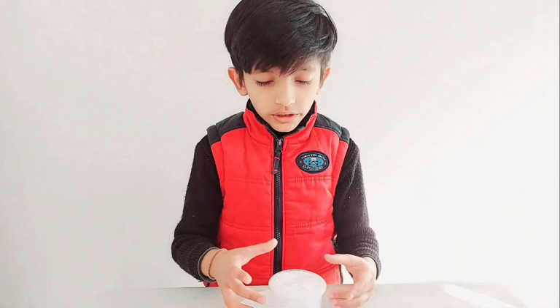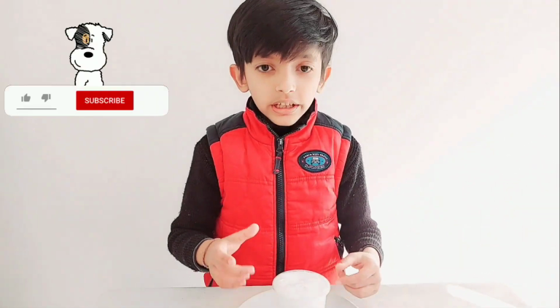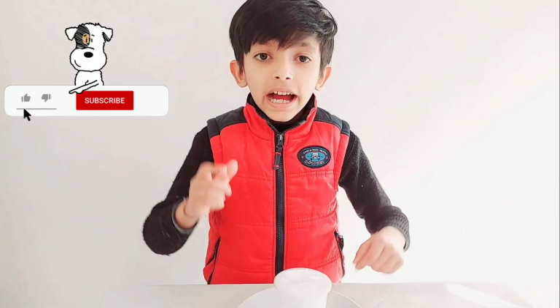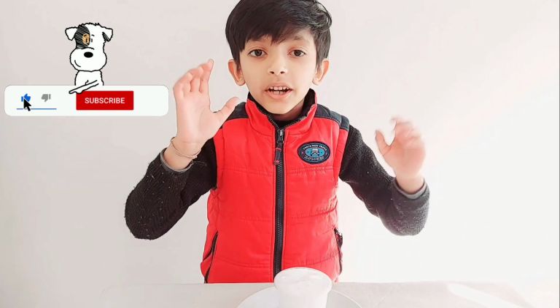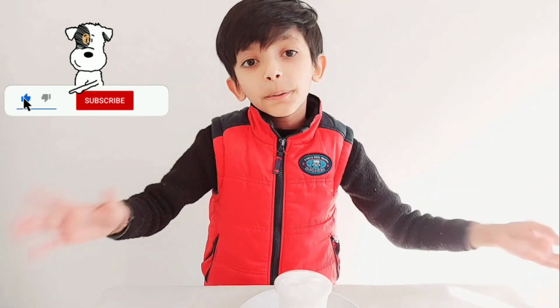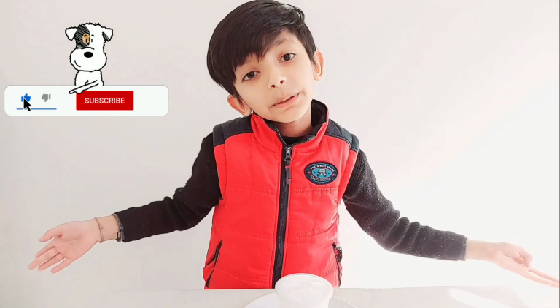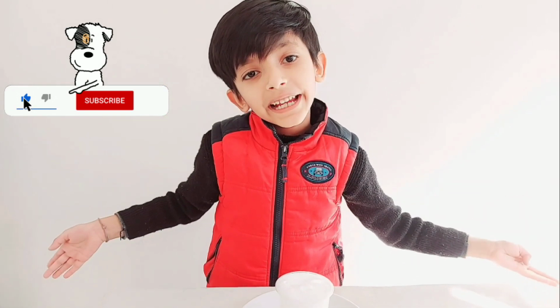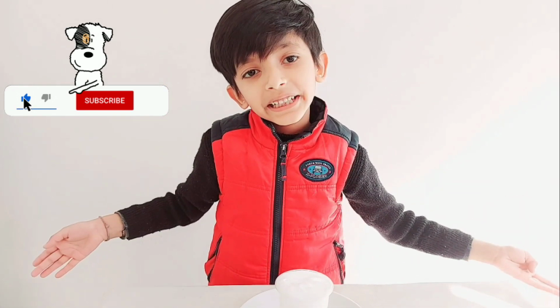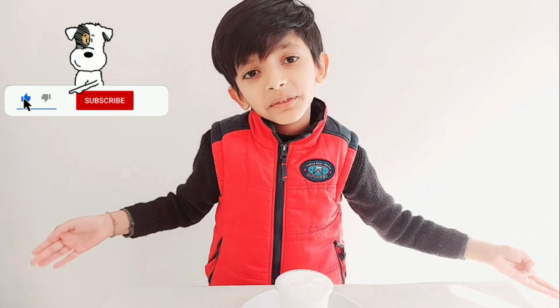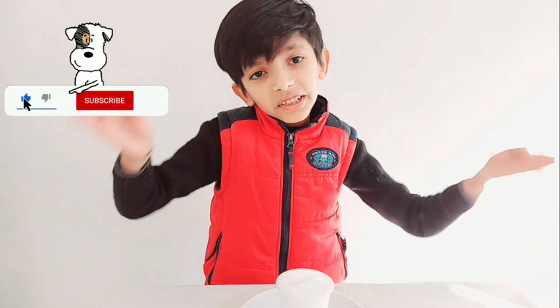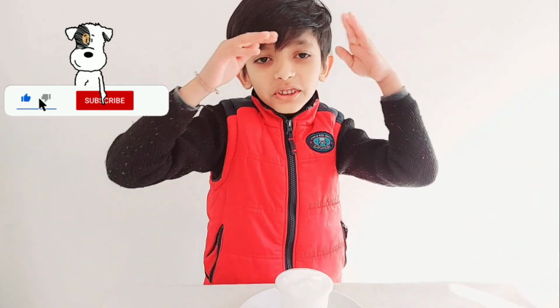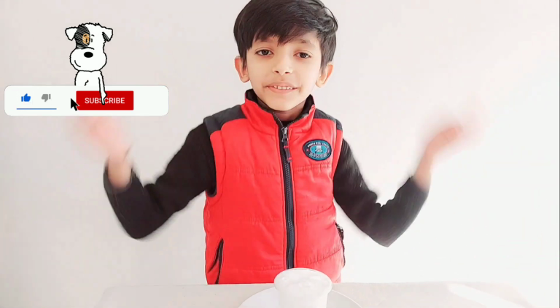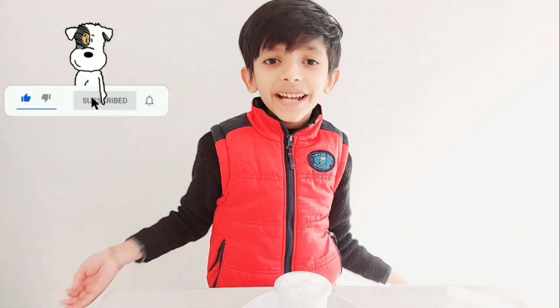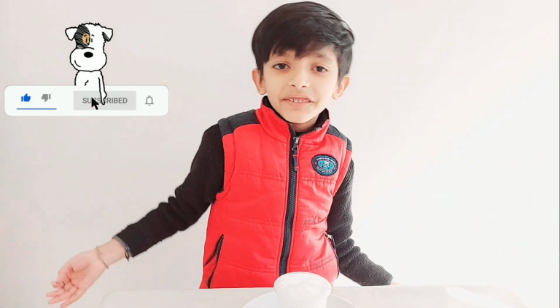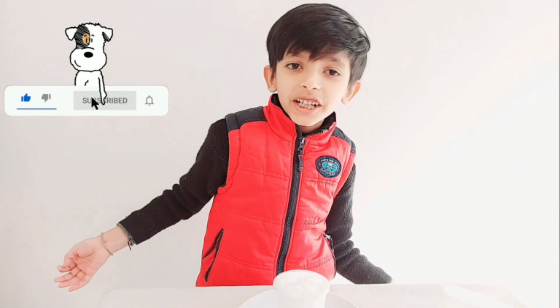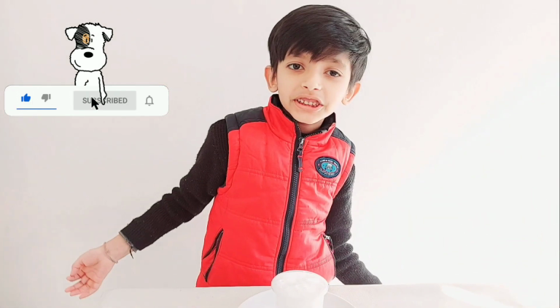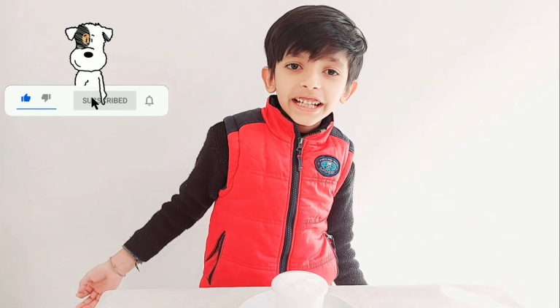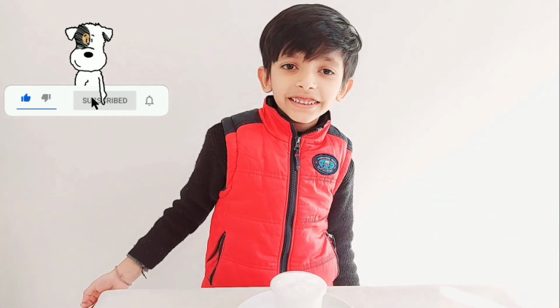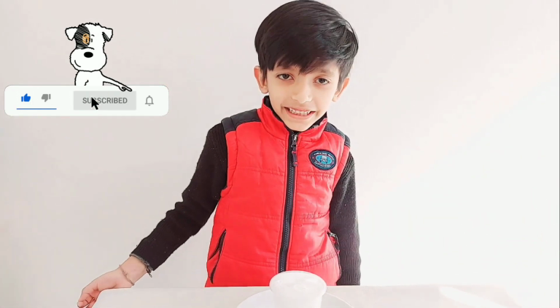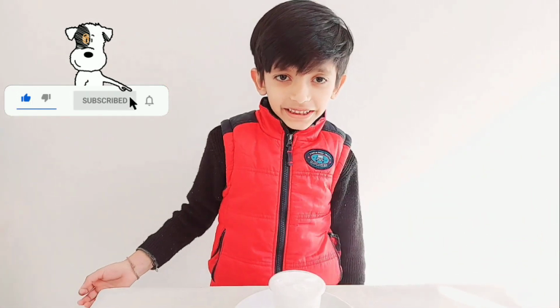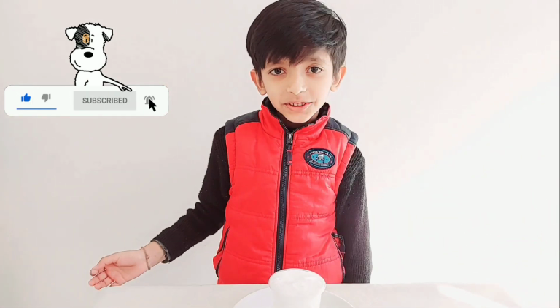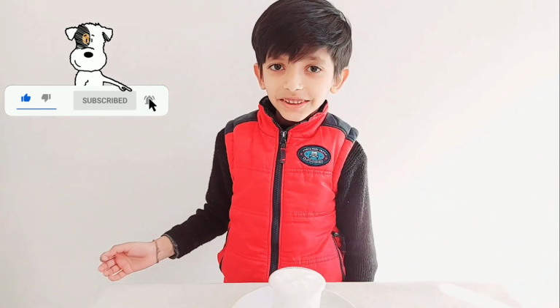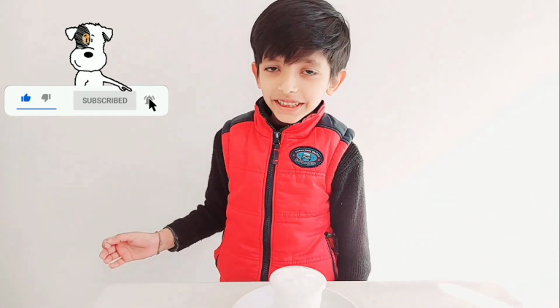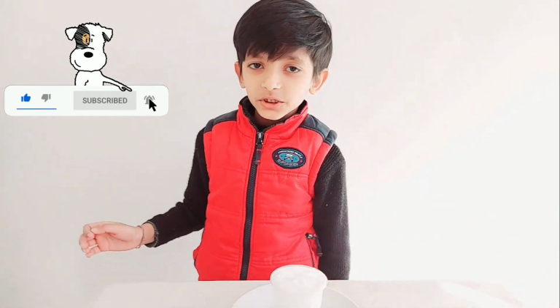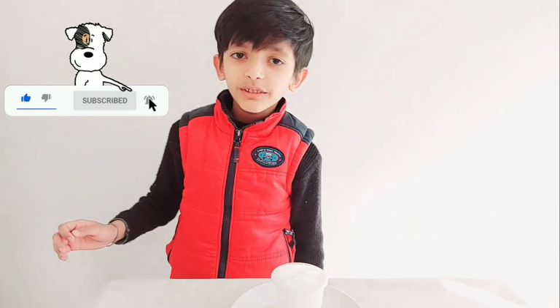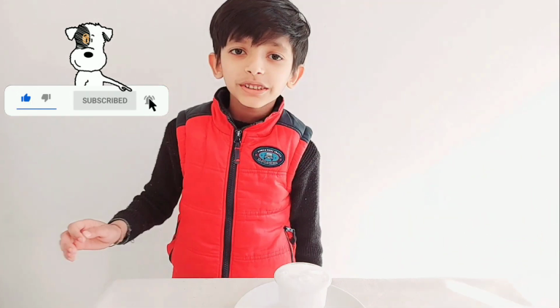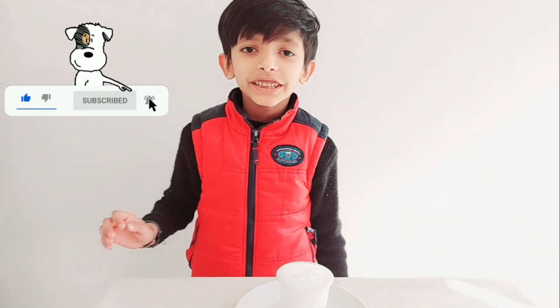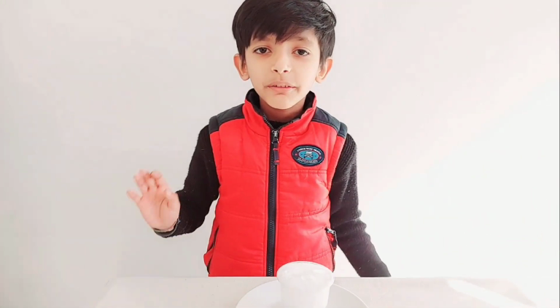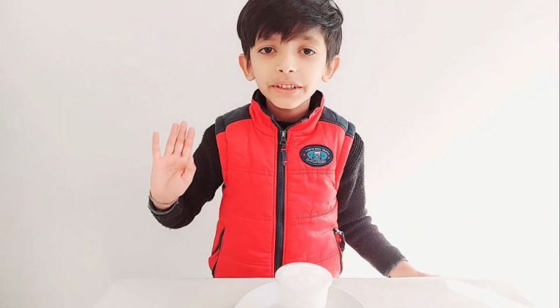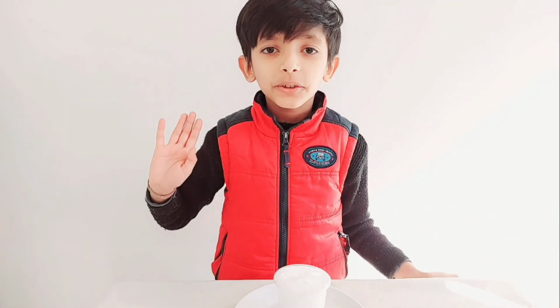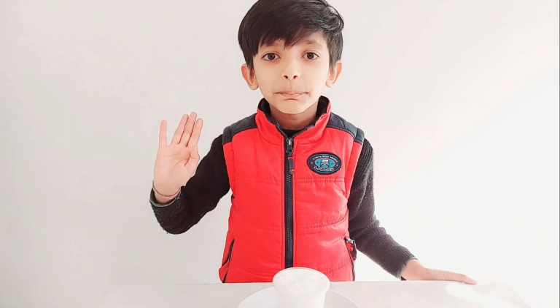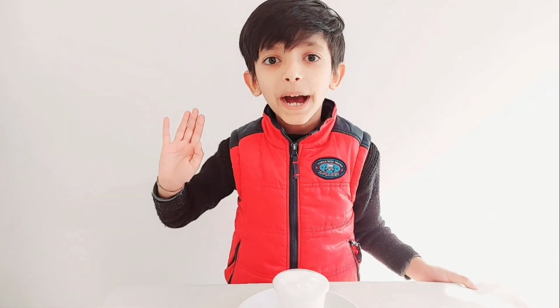I hope you like this video. Subscribe to our channel, click the bell and enjoy watching the videos. Bye!